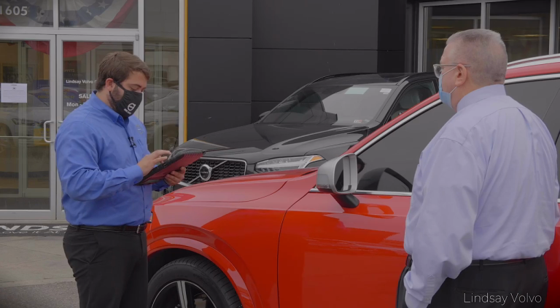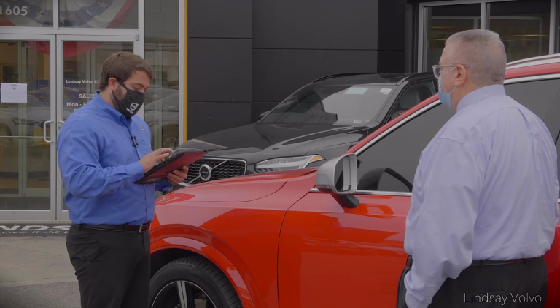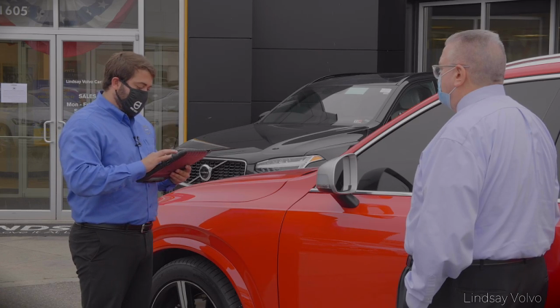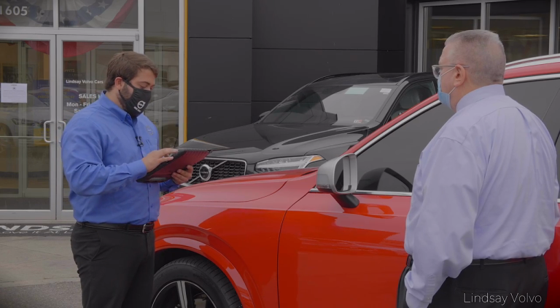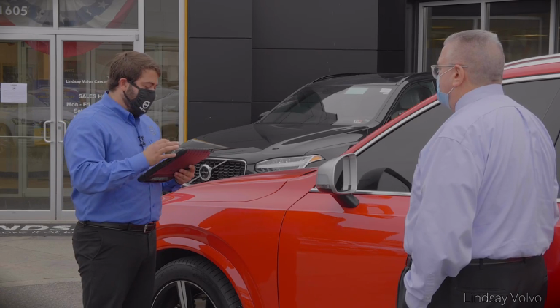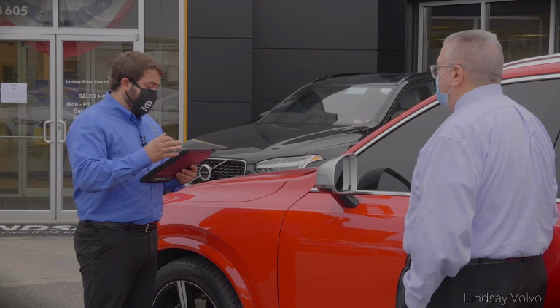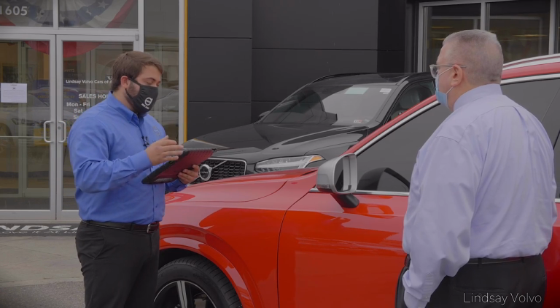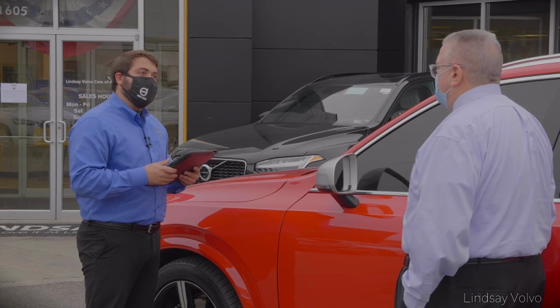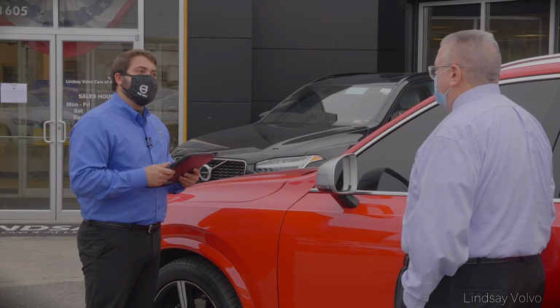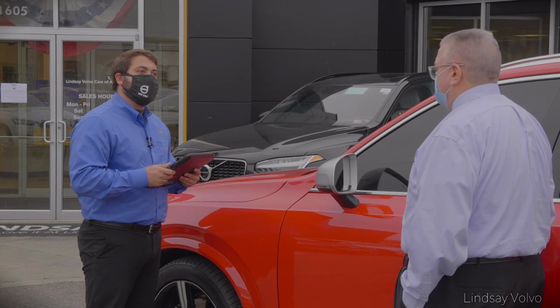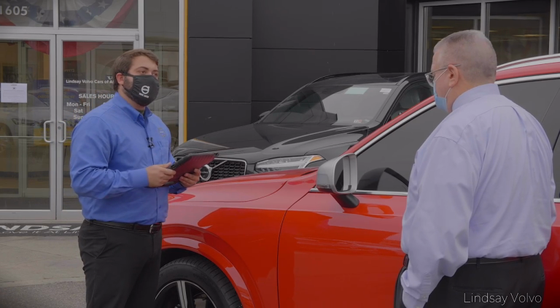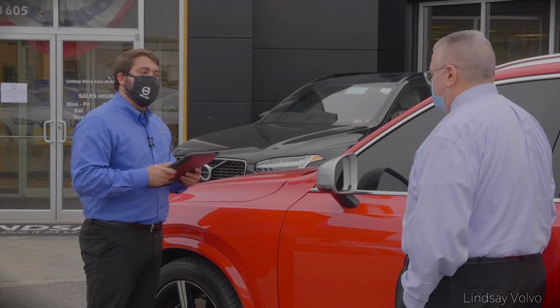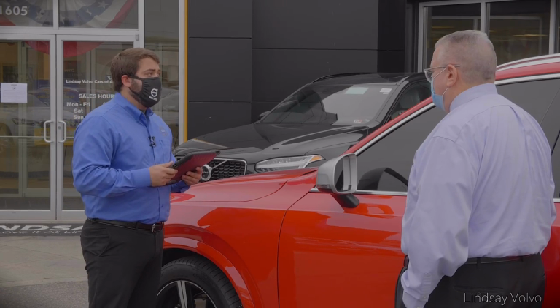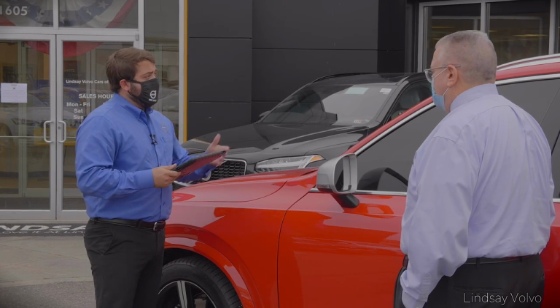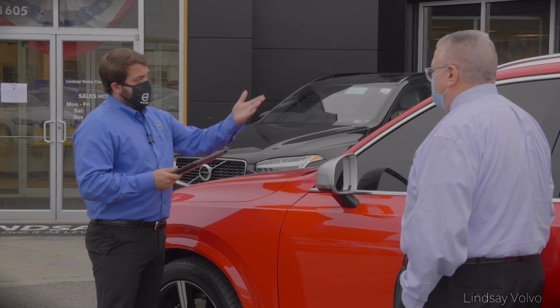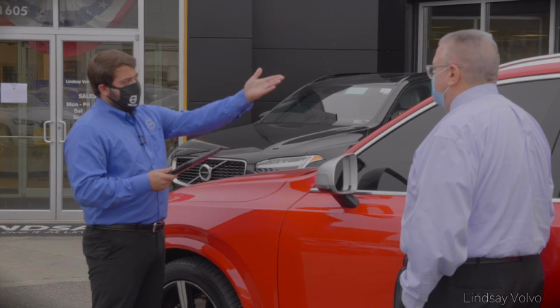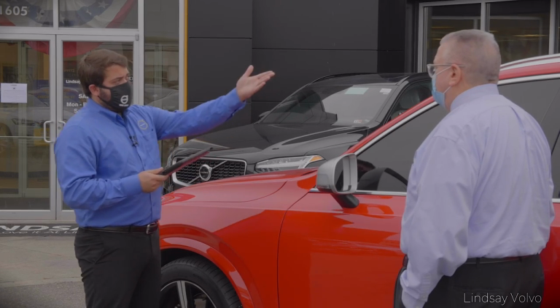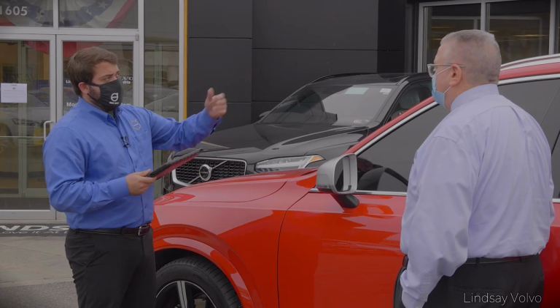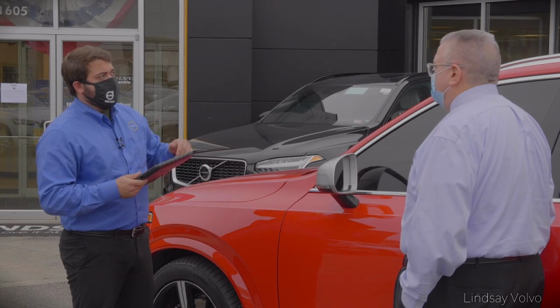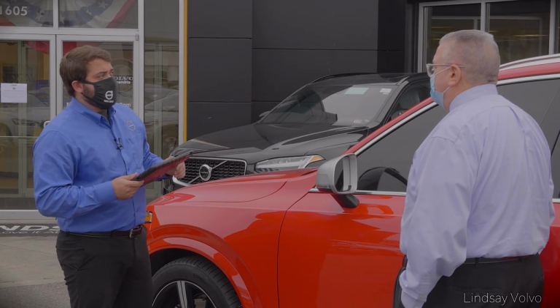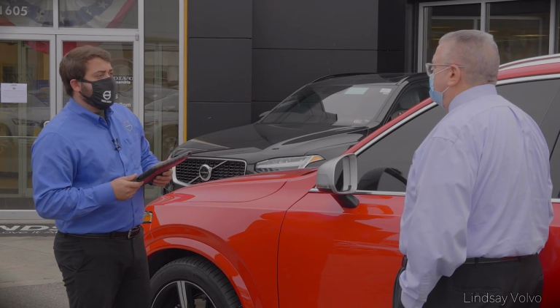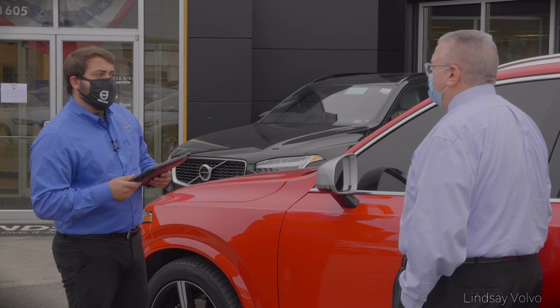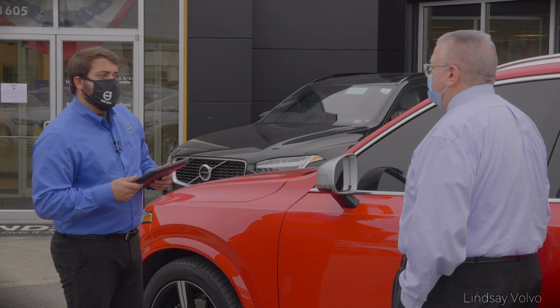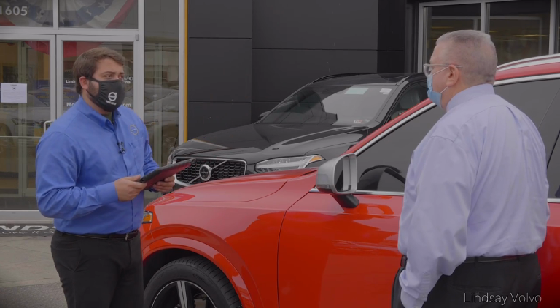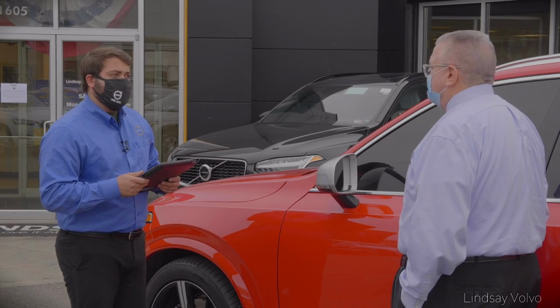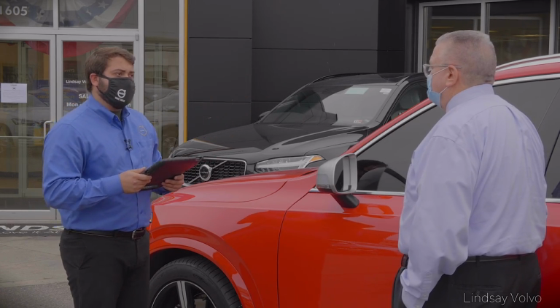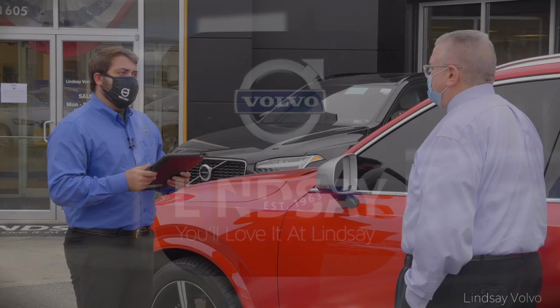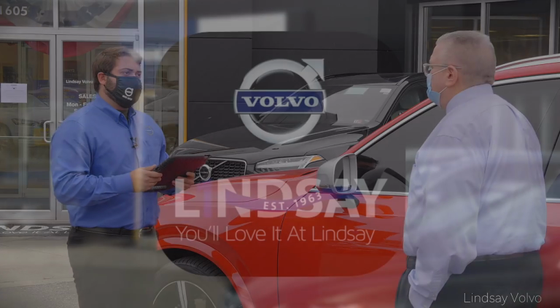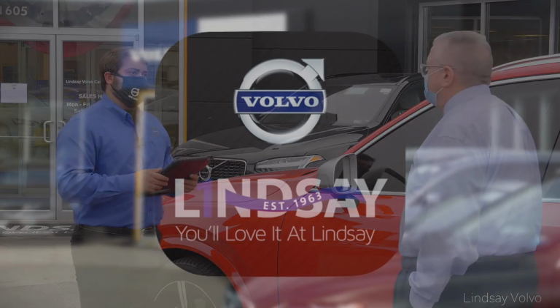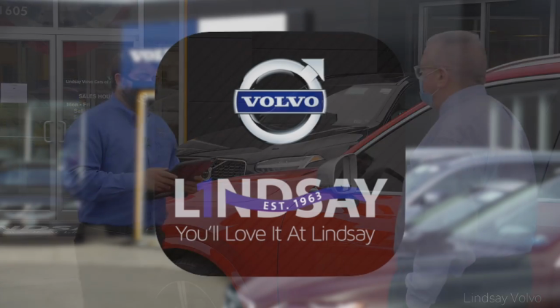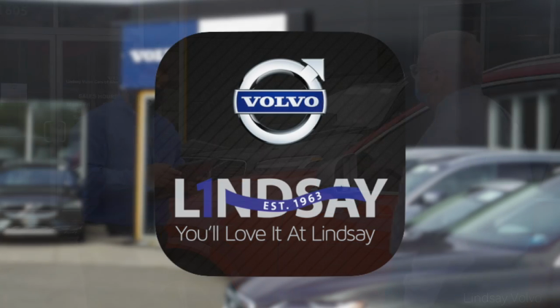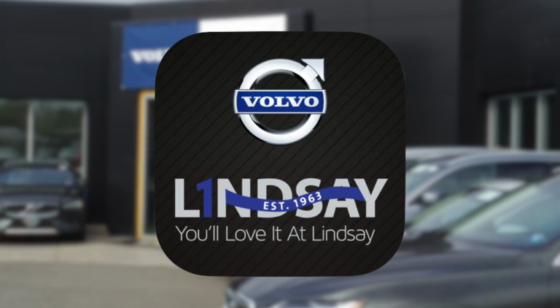All right, Jim, I got you all squared away and set up today. If you want to follow me right over this way, we'll get you all squared away inside.